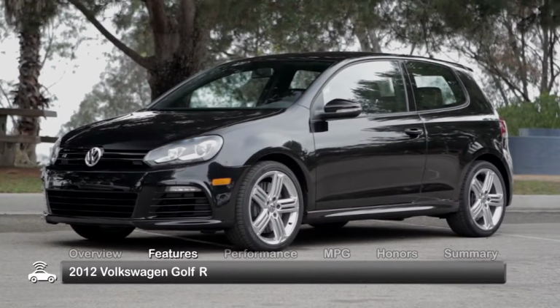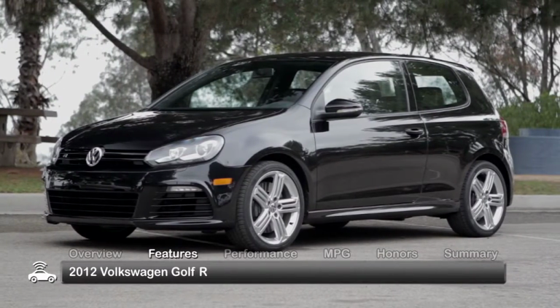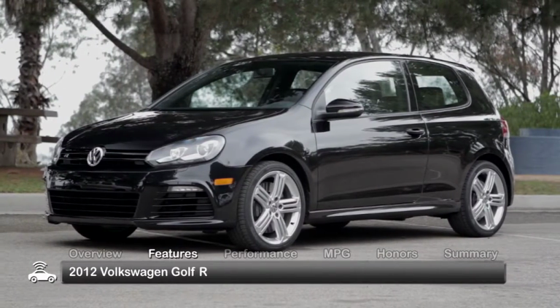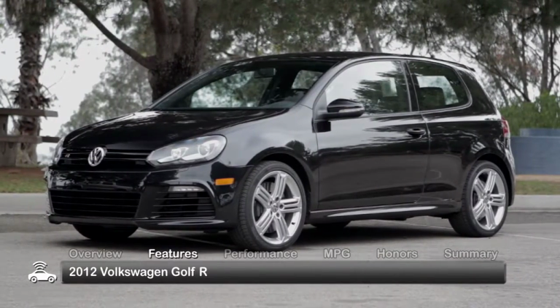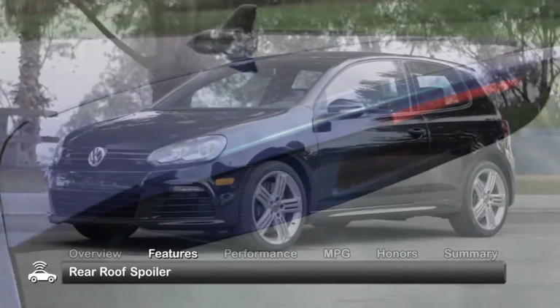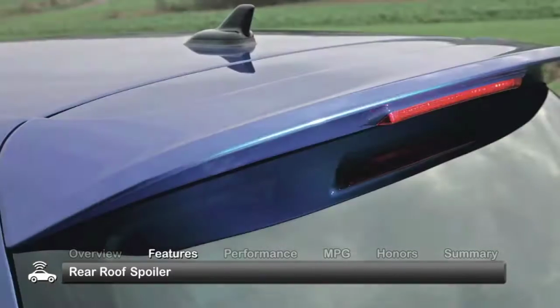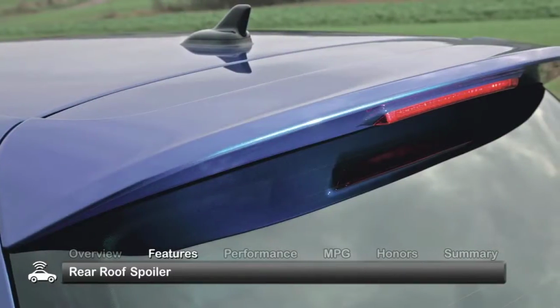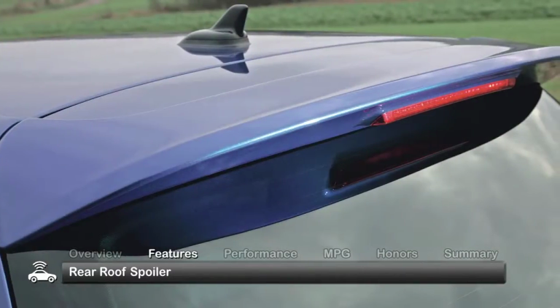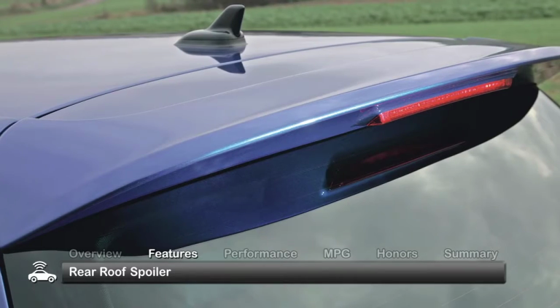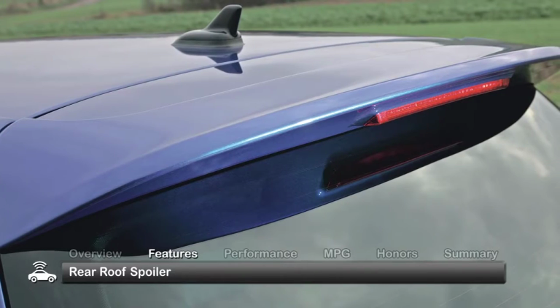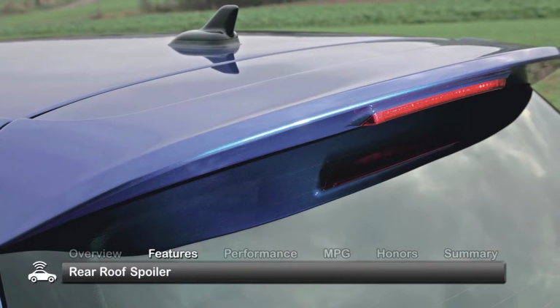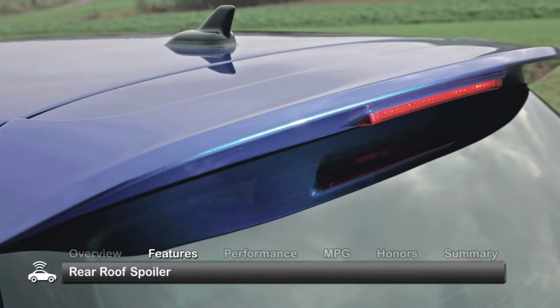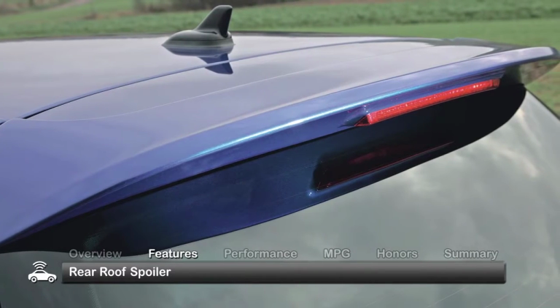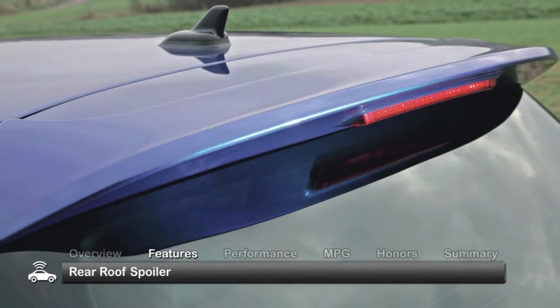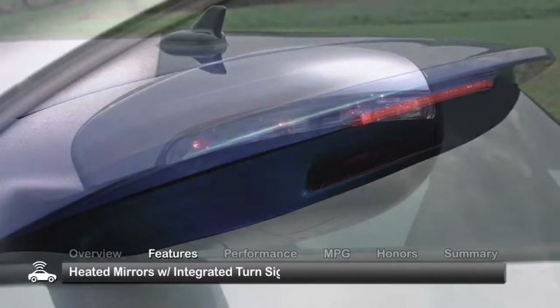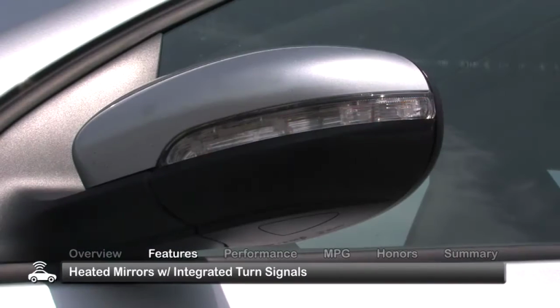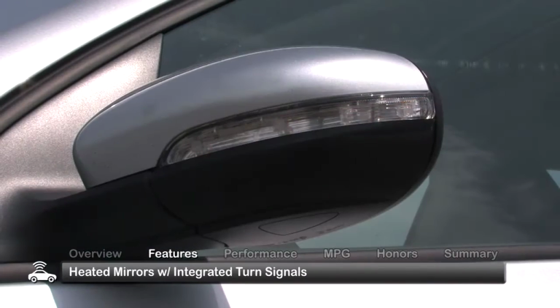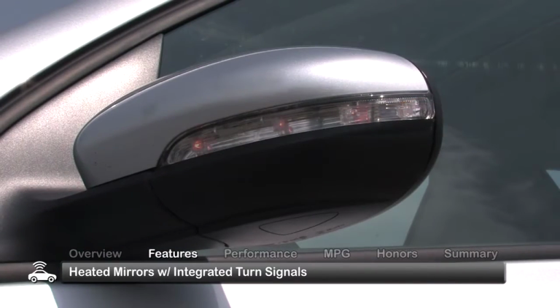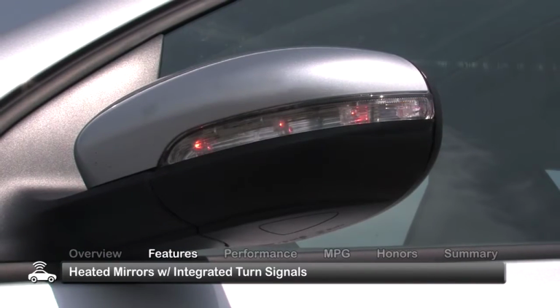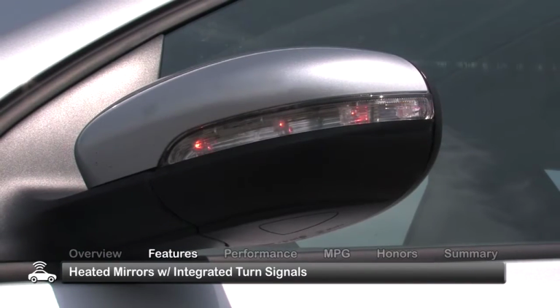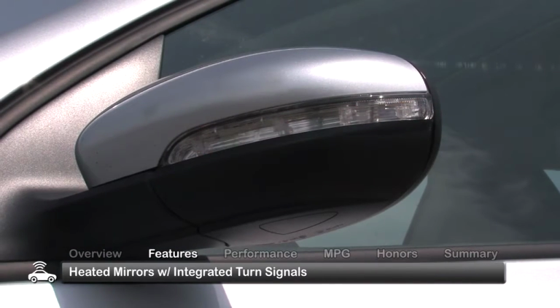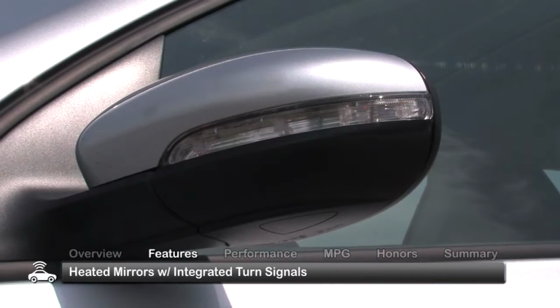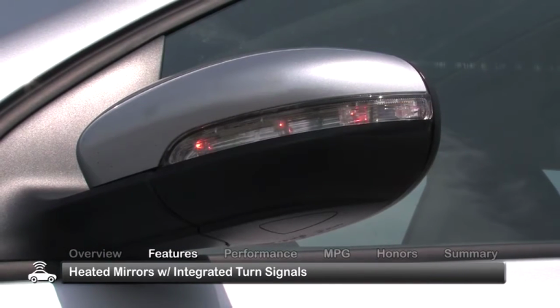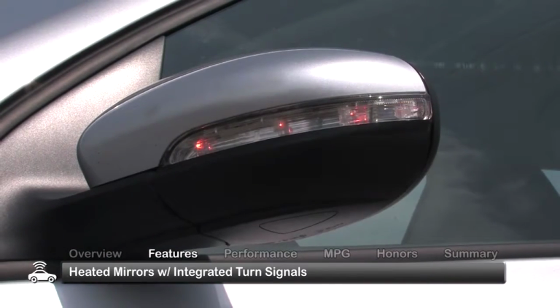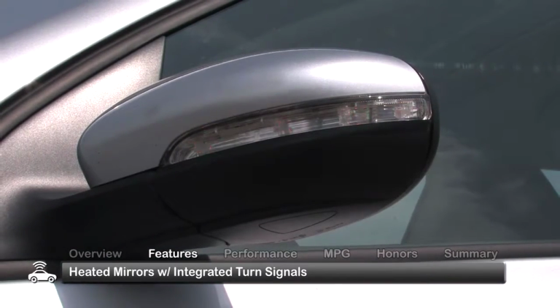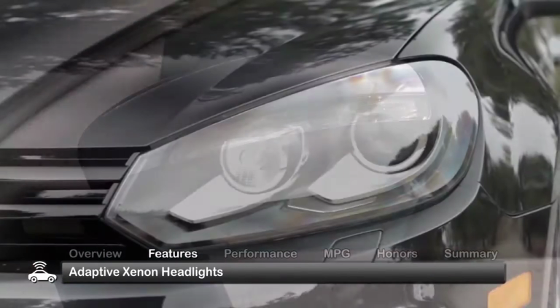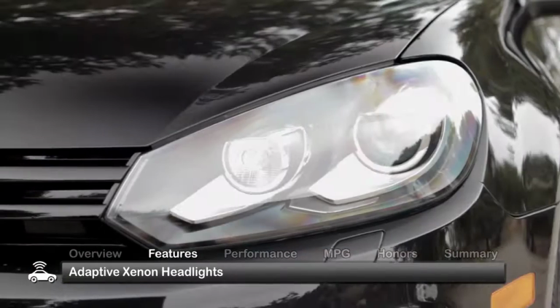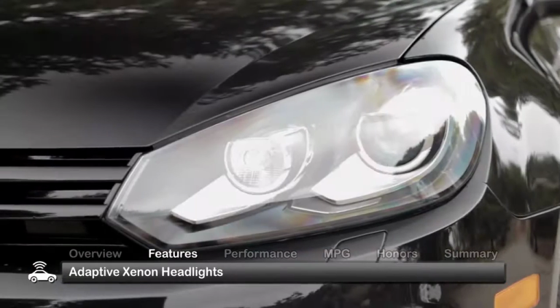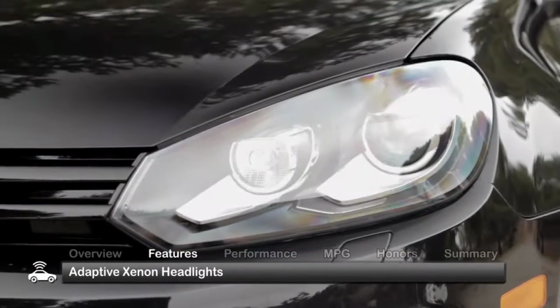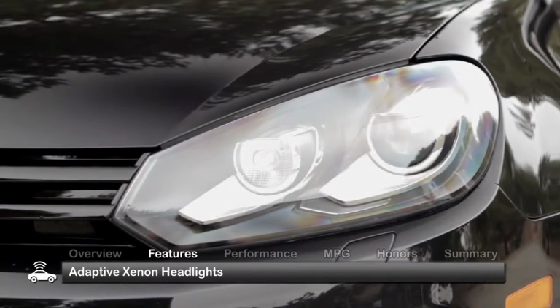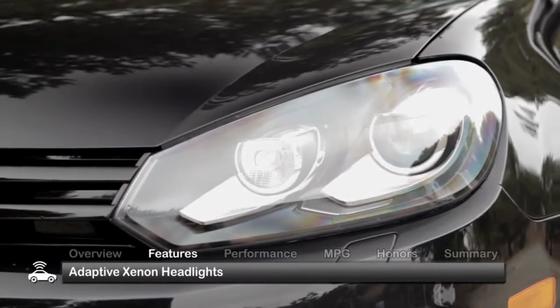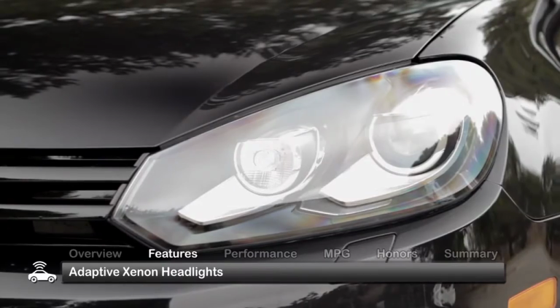It comes standard with a rear roof spoiler, heated mirrors with integrated turn signals, and adaptive xenon headlights.